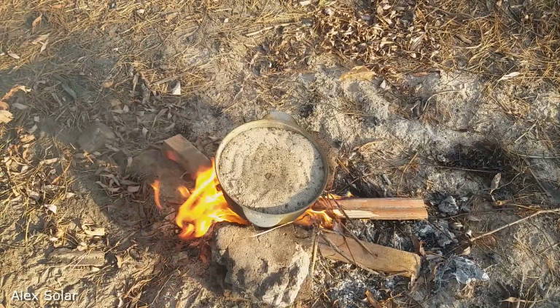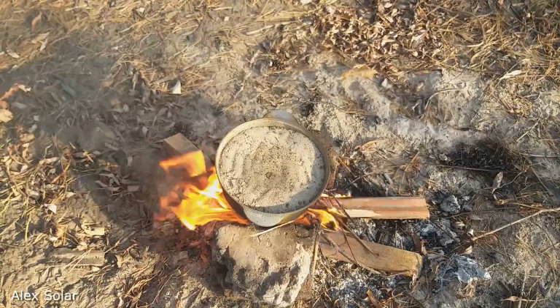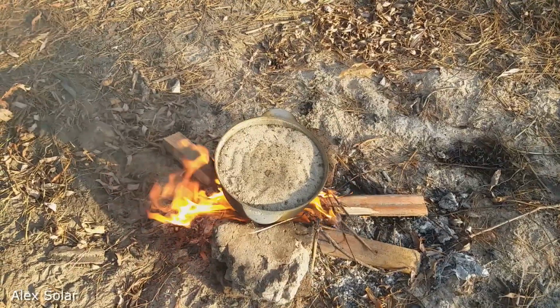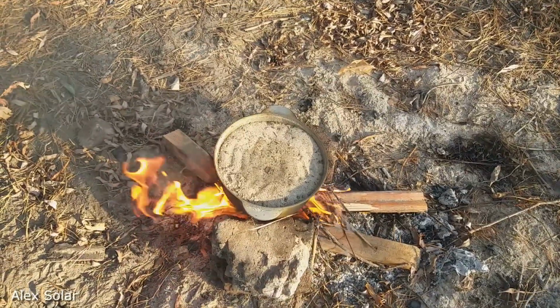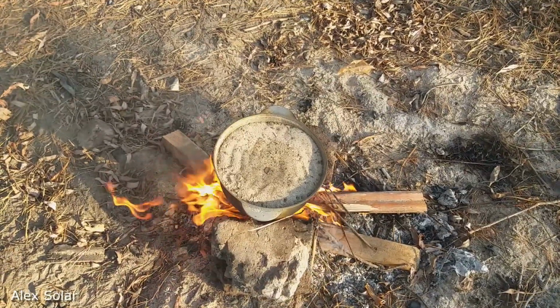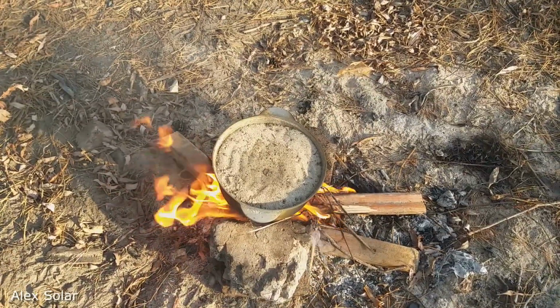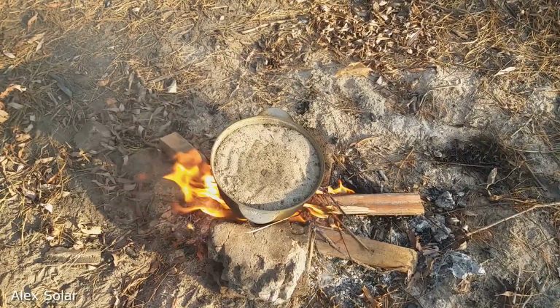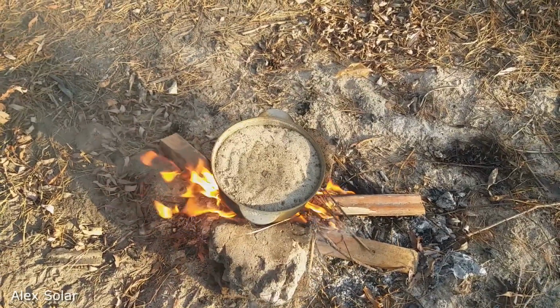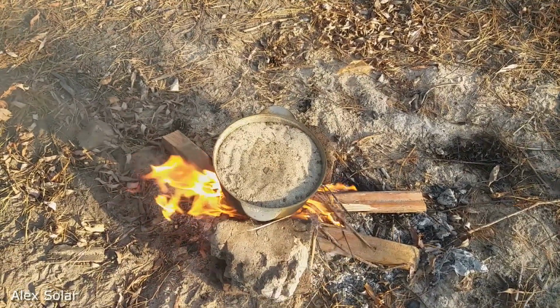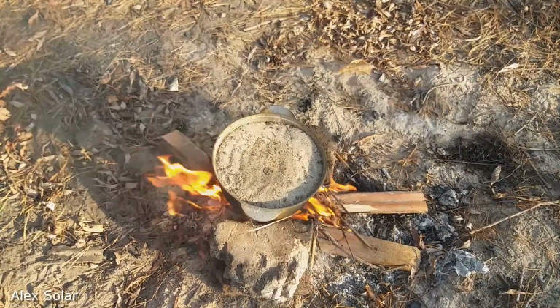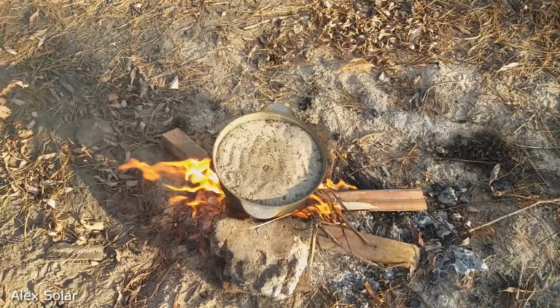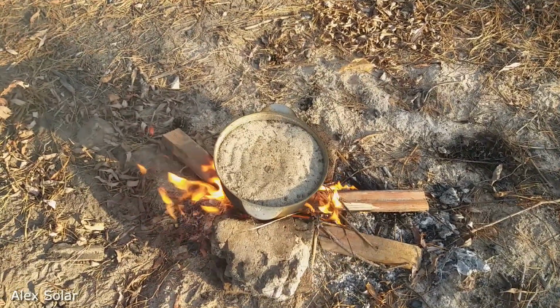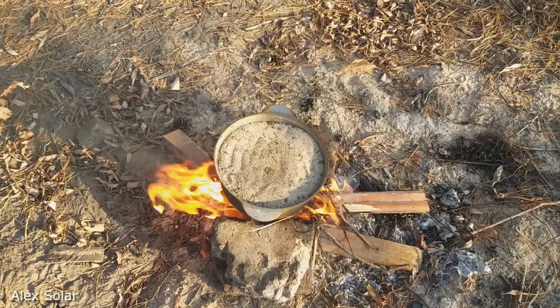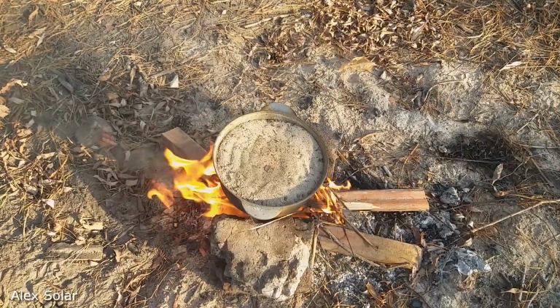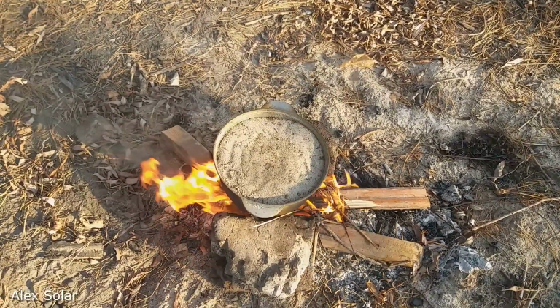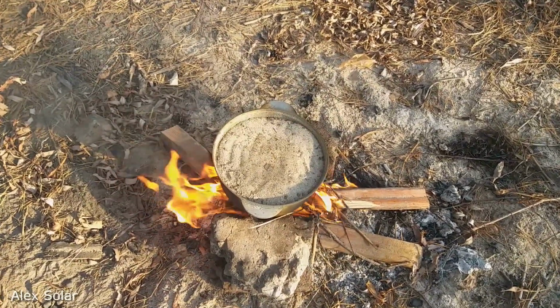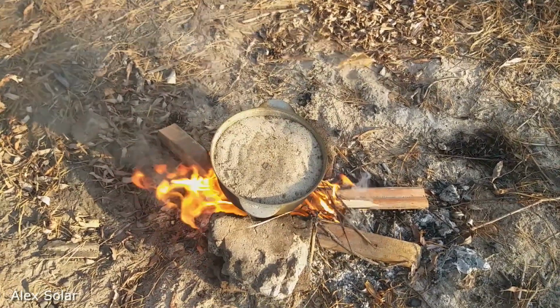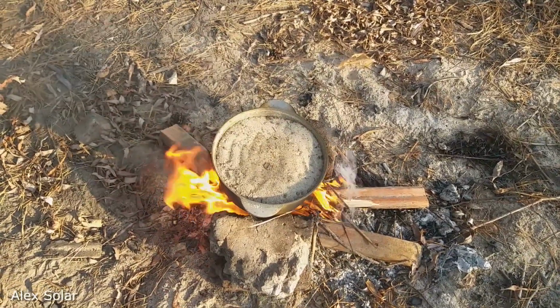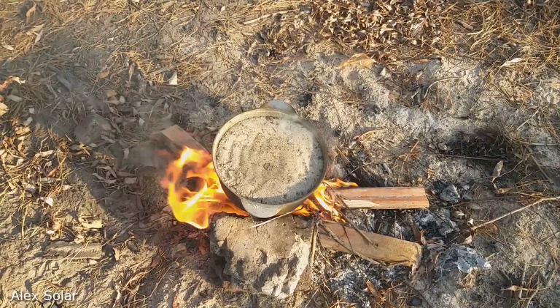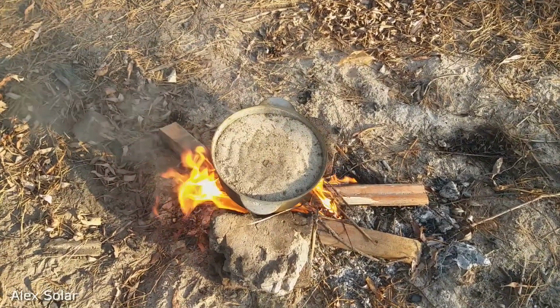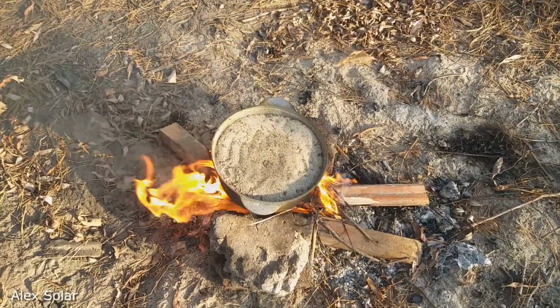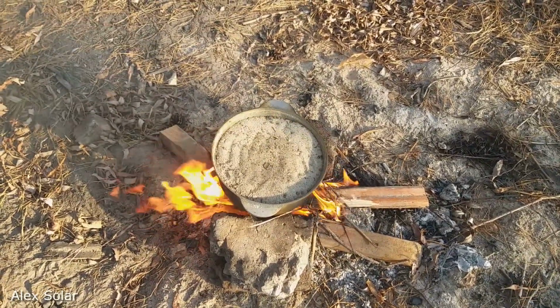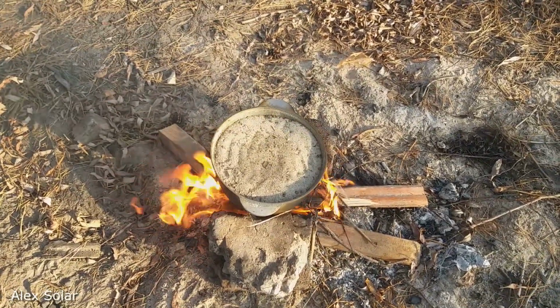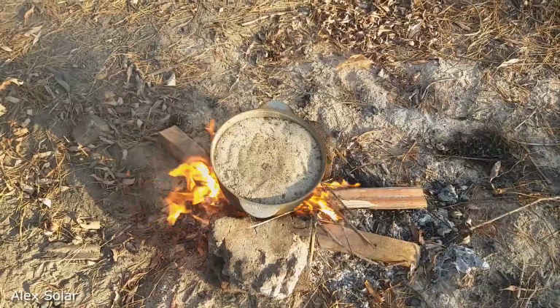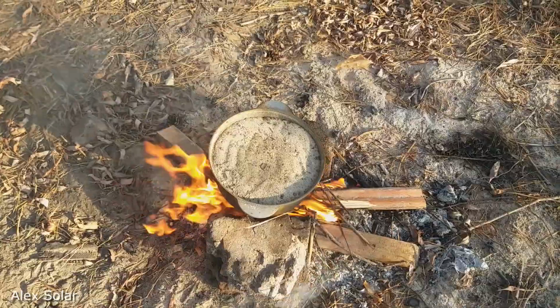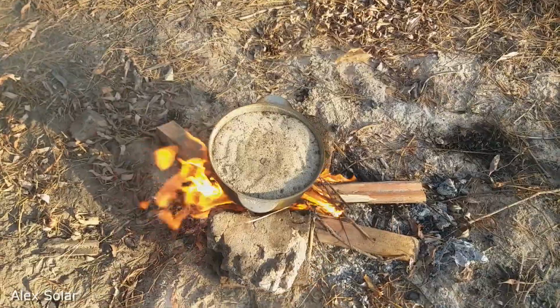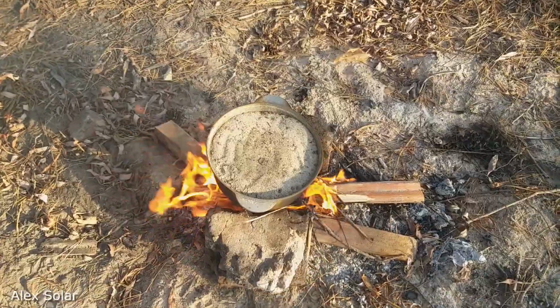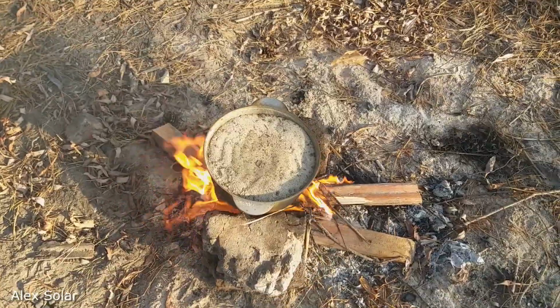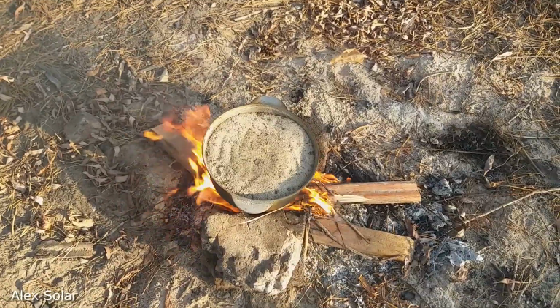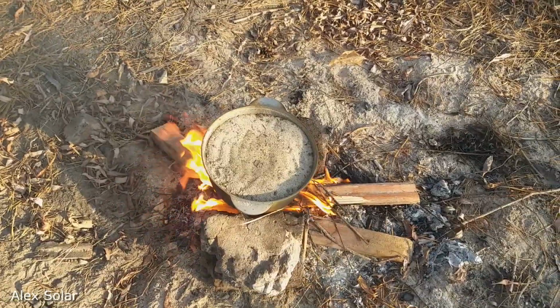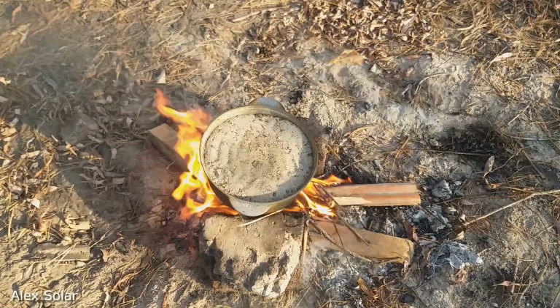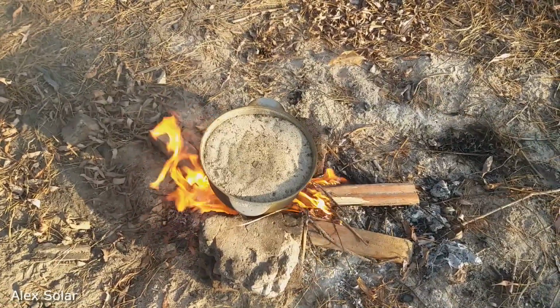The sand in the pot we must burn for 1 hour. The sand will dry completely.